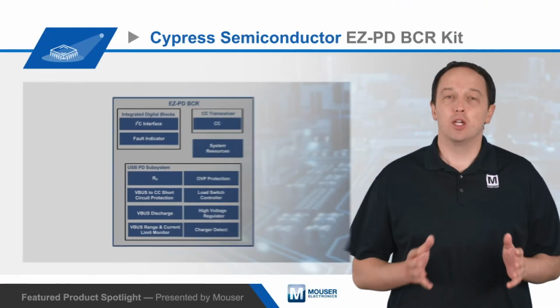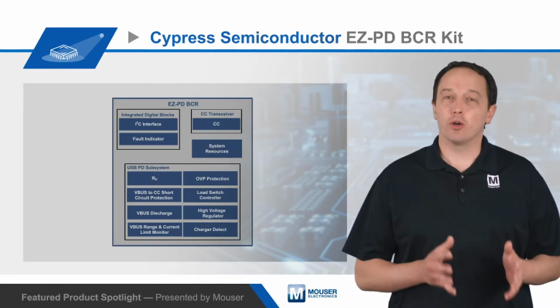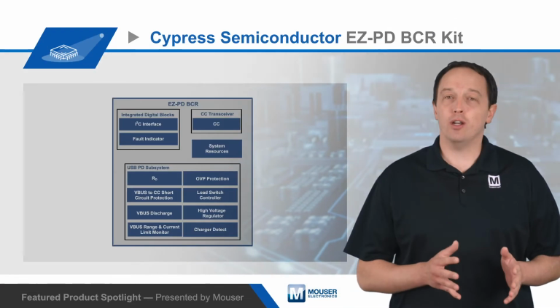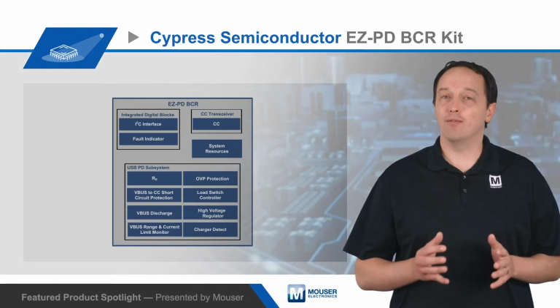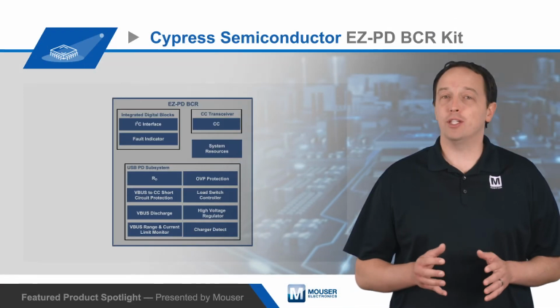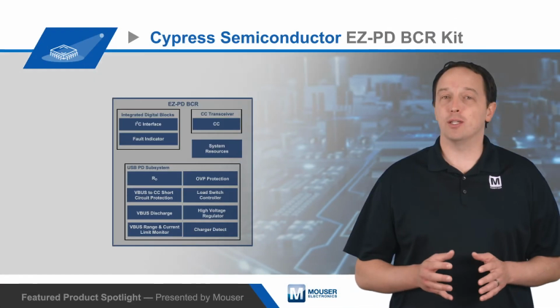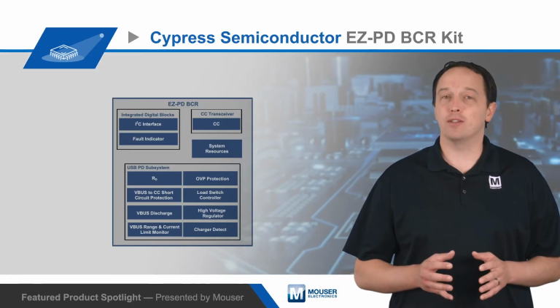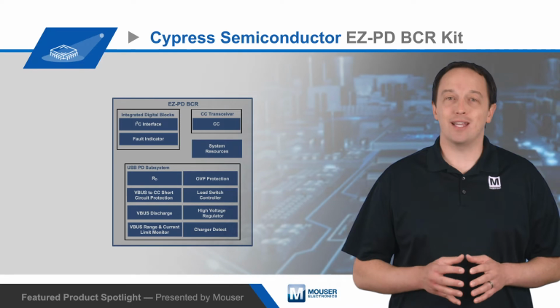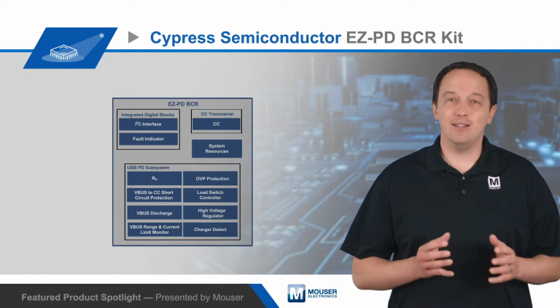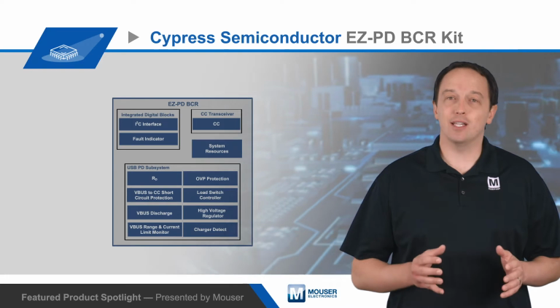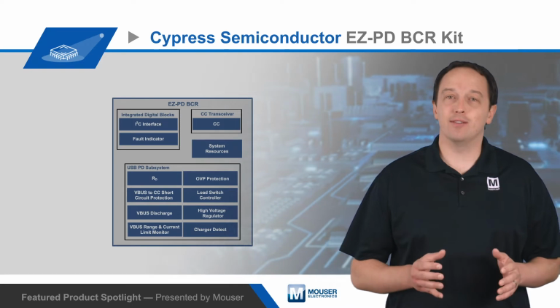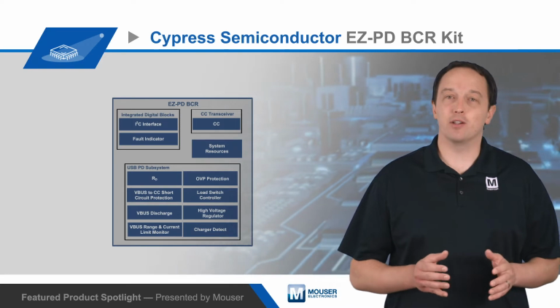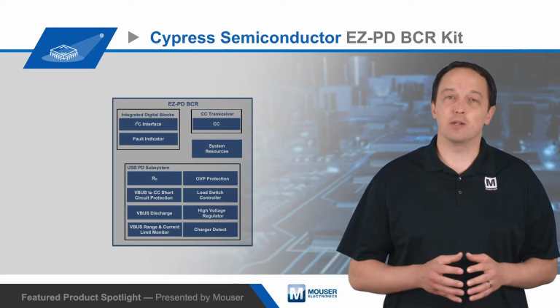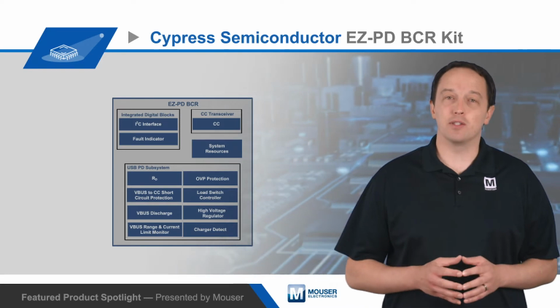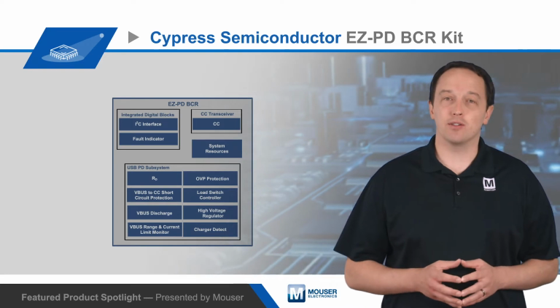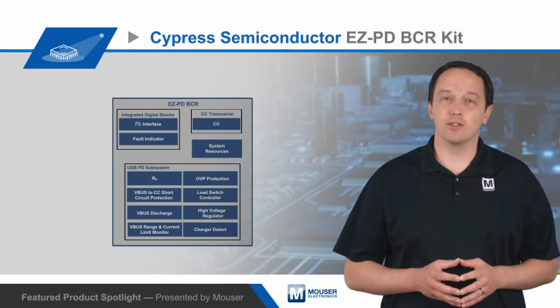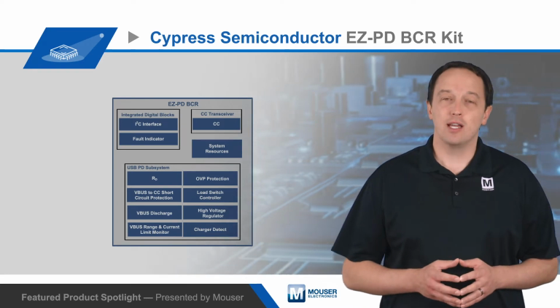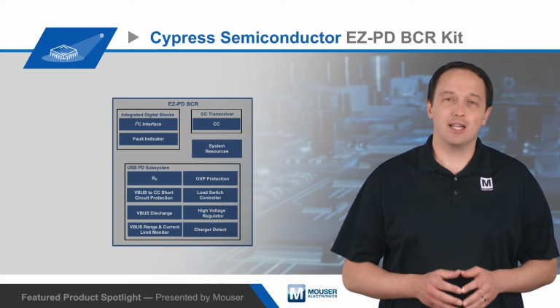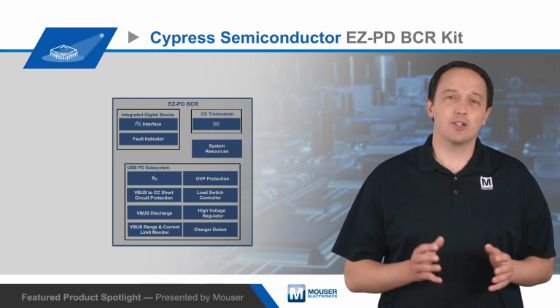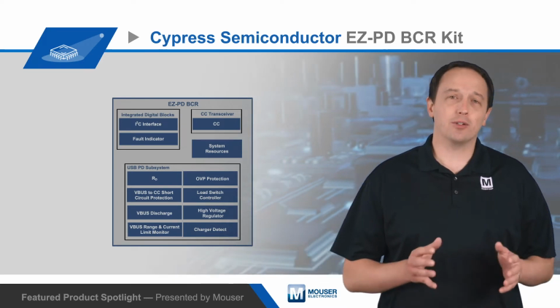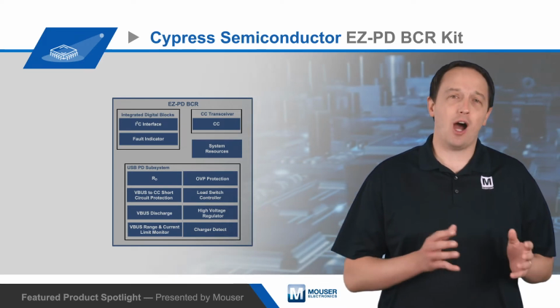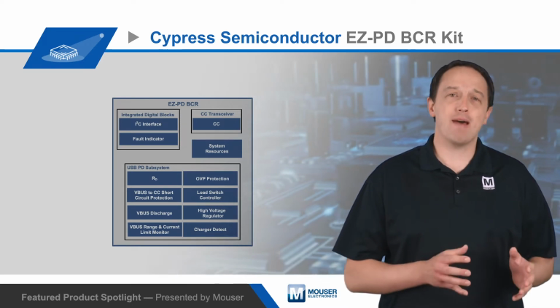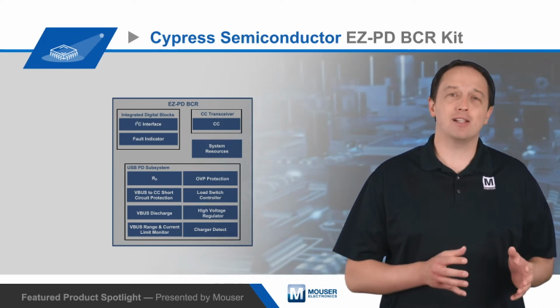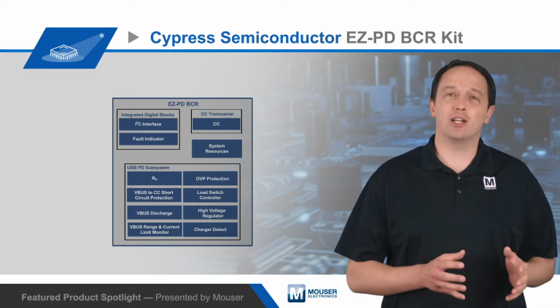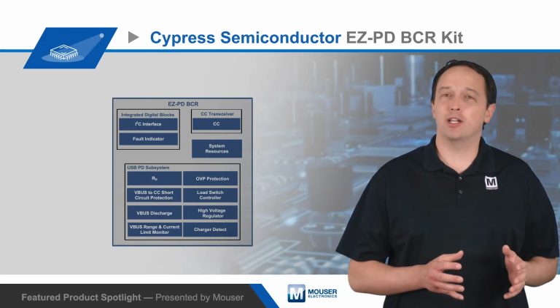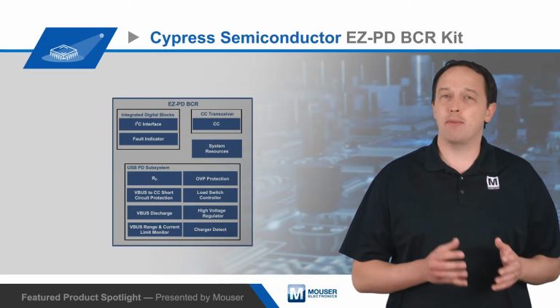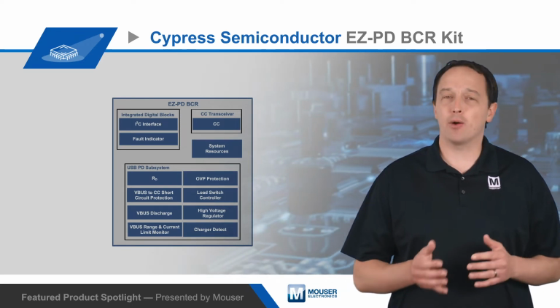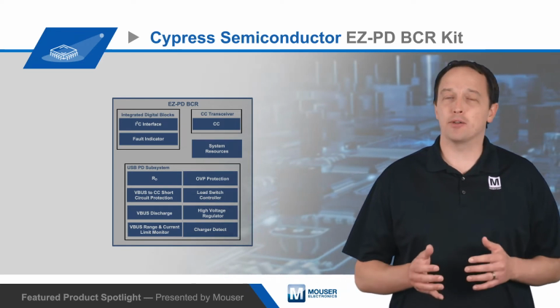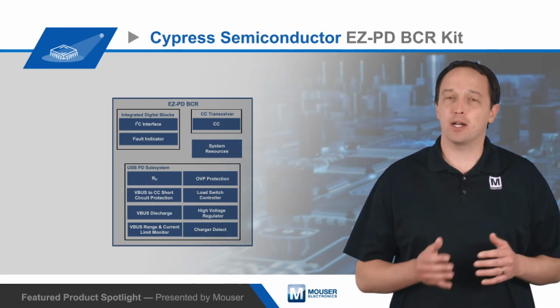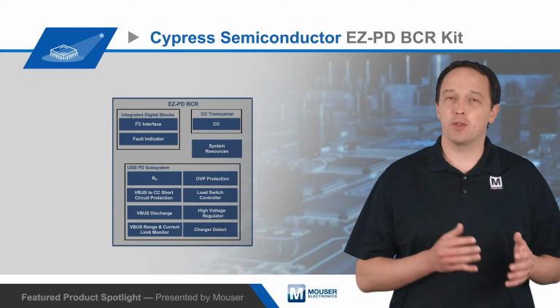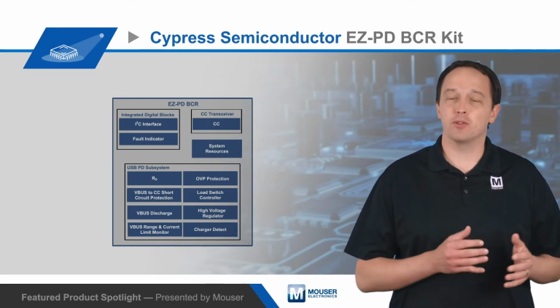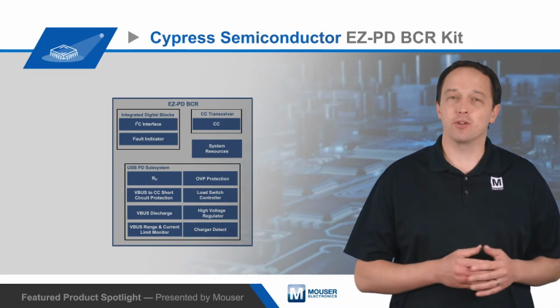Current and voltage limits are easily configured using resistors, and the controller automatically negotiates the power contract with the source.